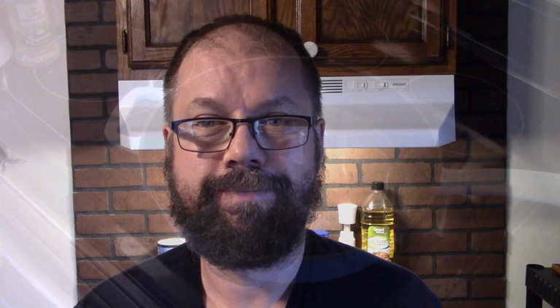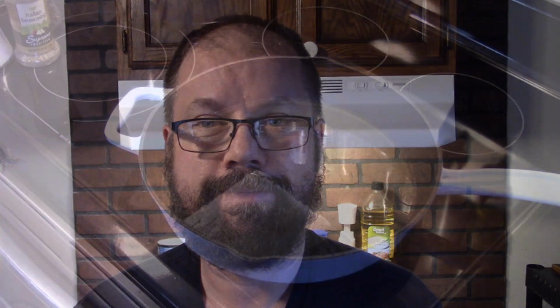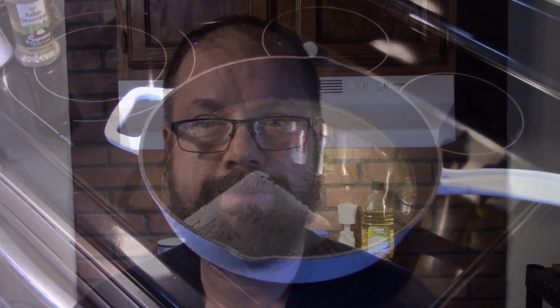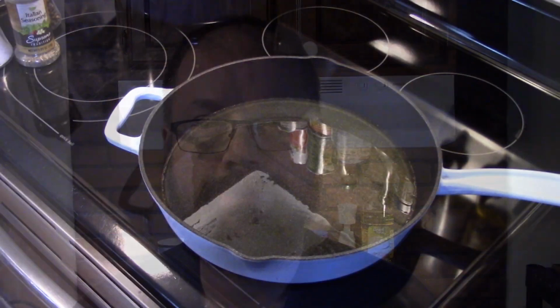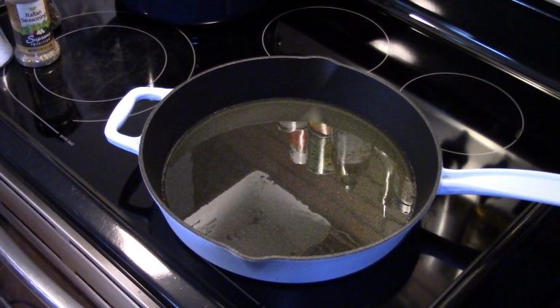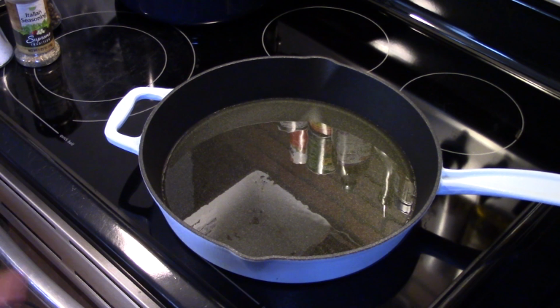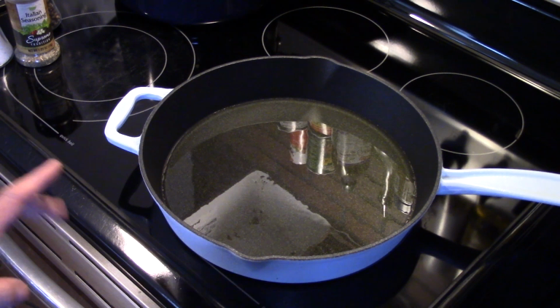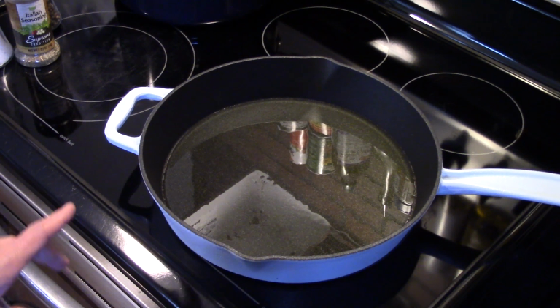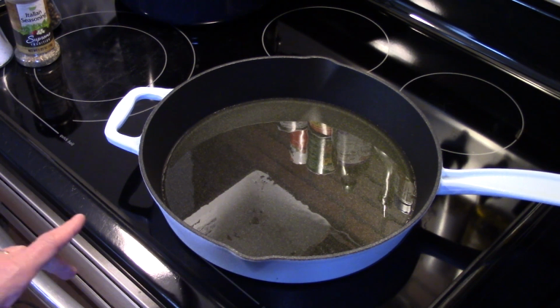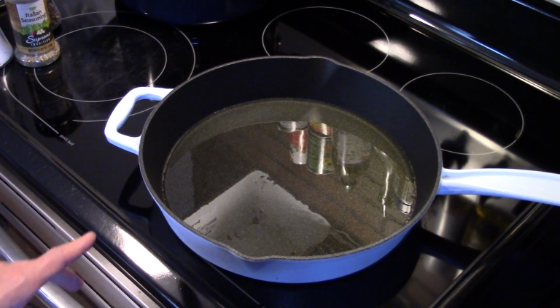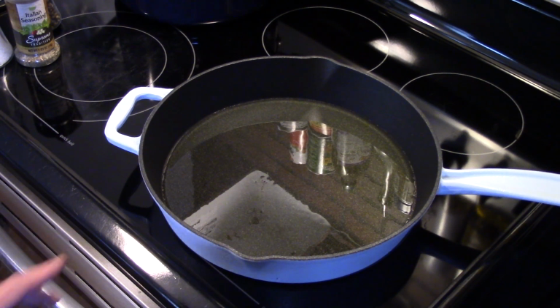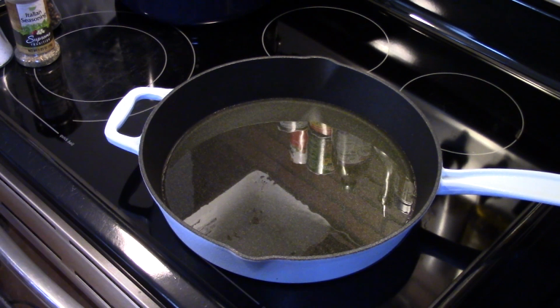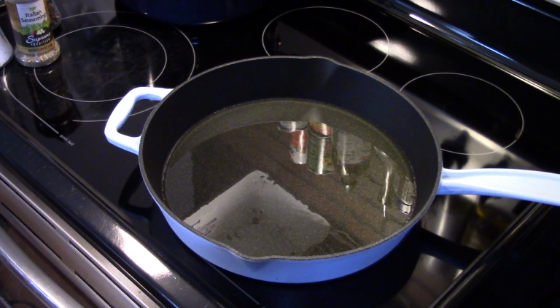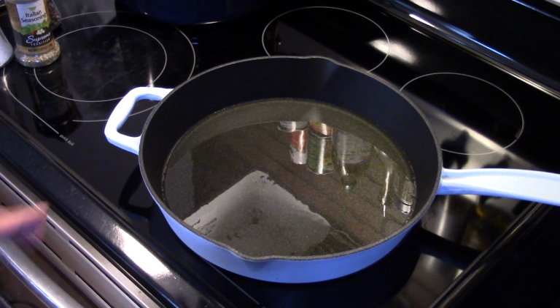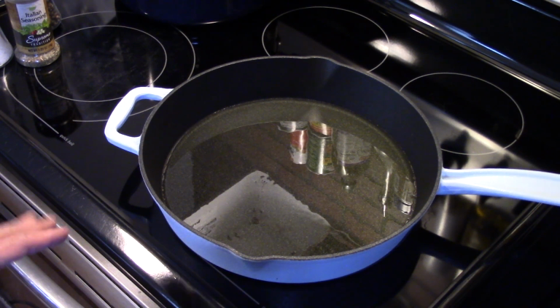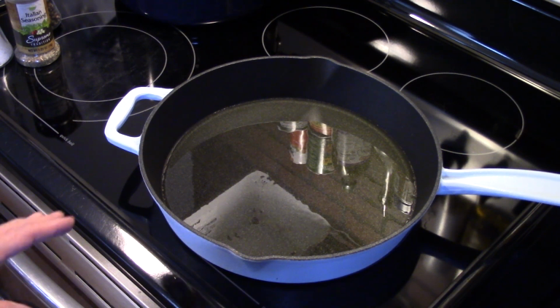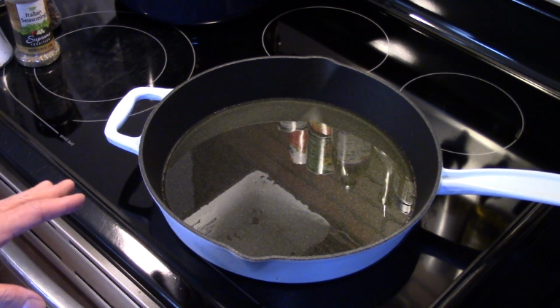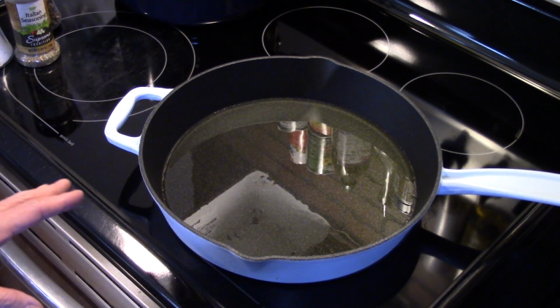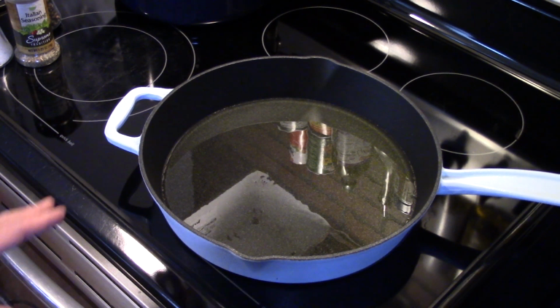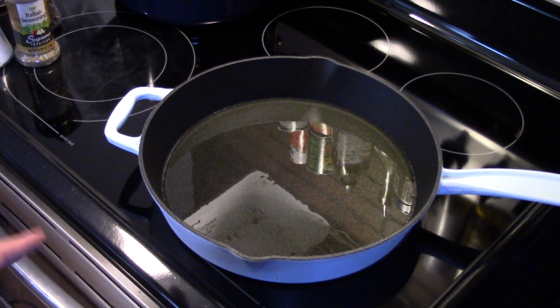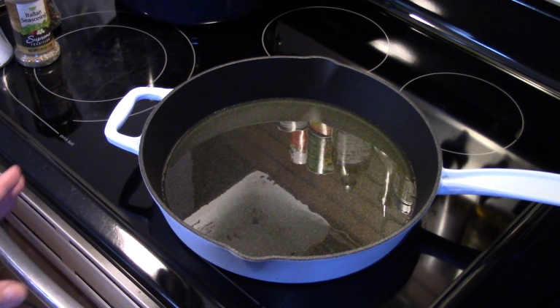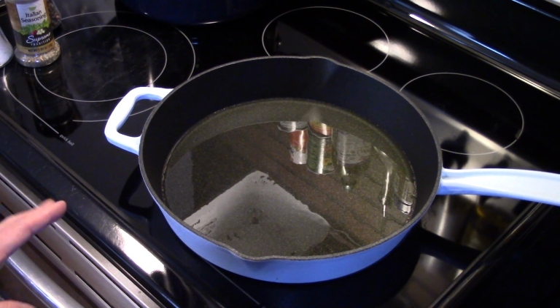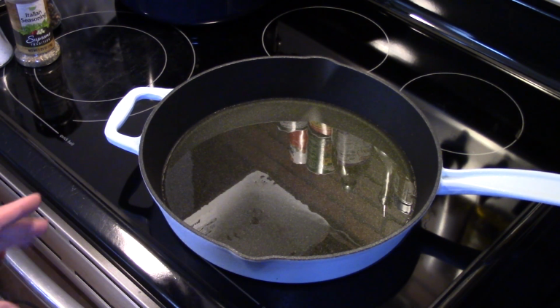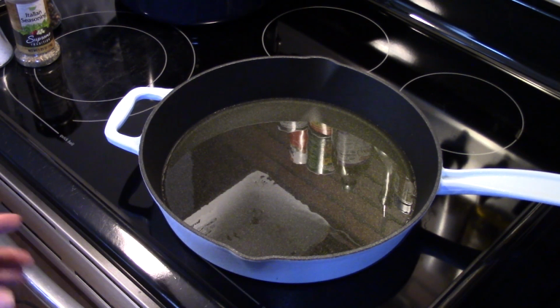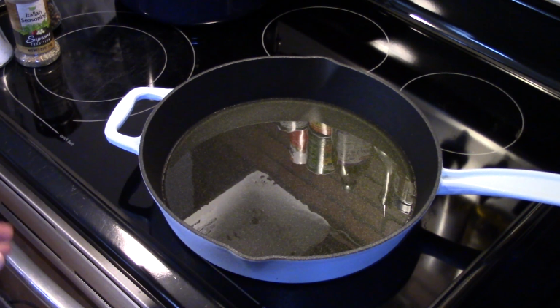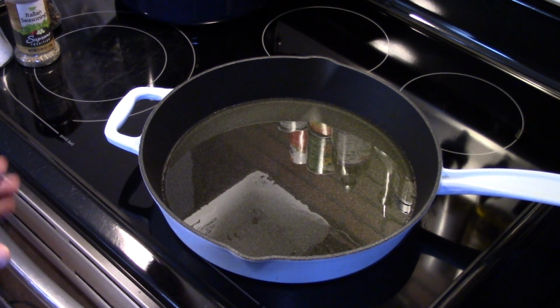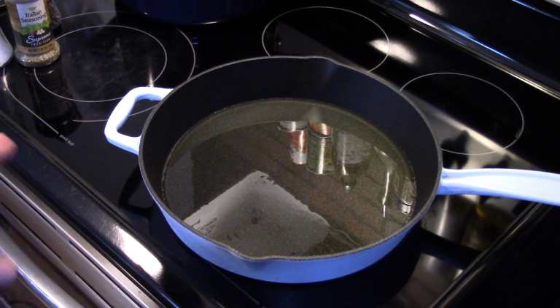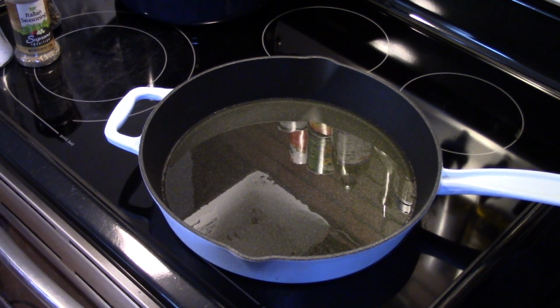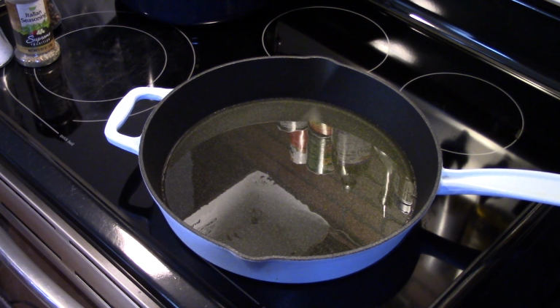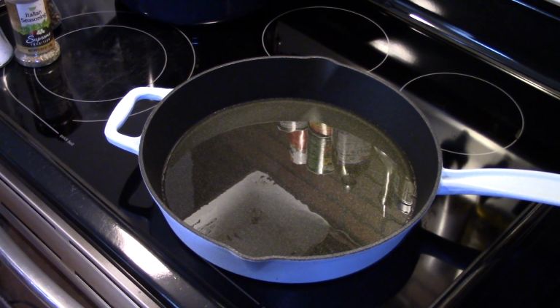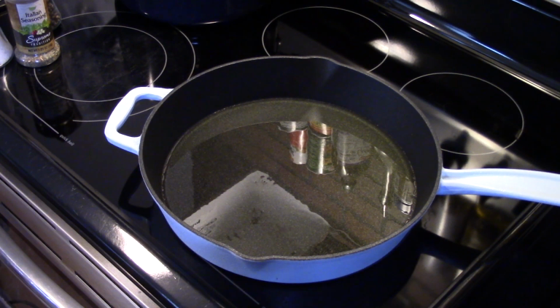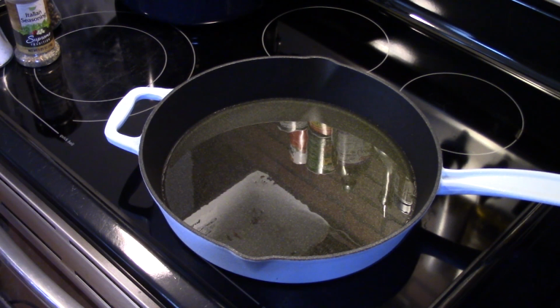I'm starting out in a large skillet and I have some olive oil heating up in there. I'll have to coat the bottom of the pan.